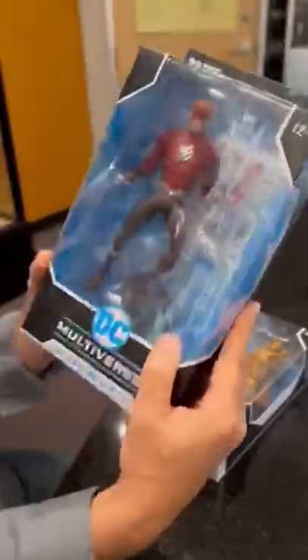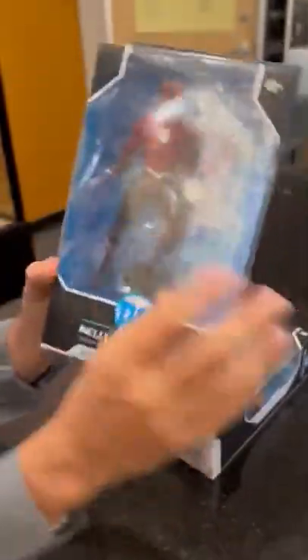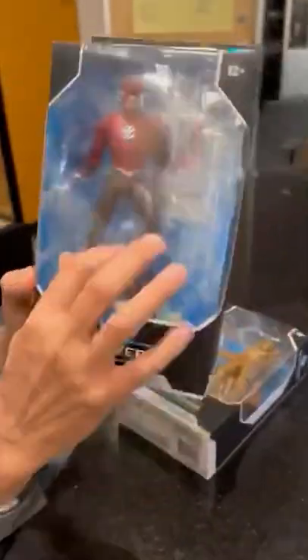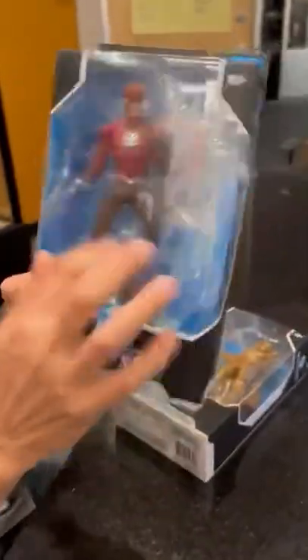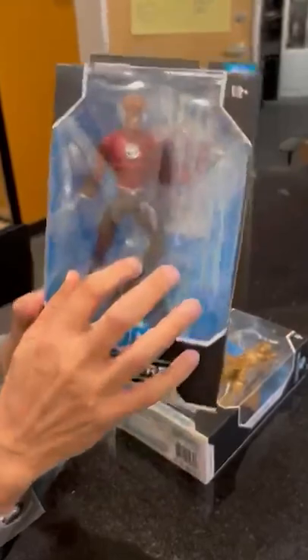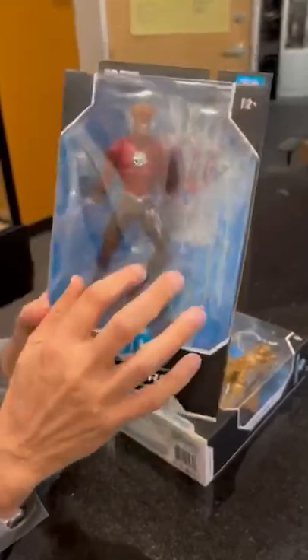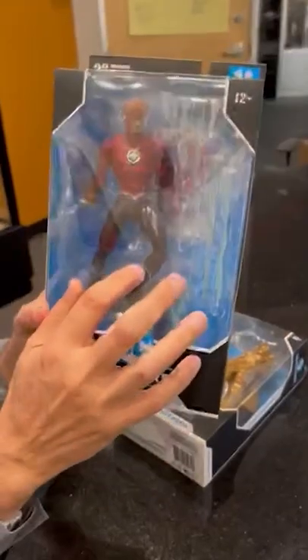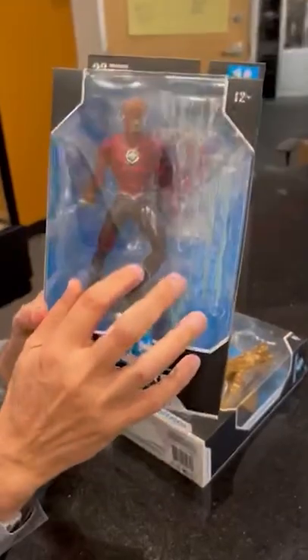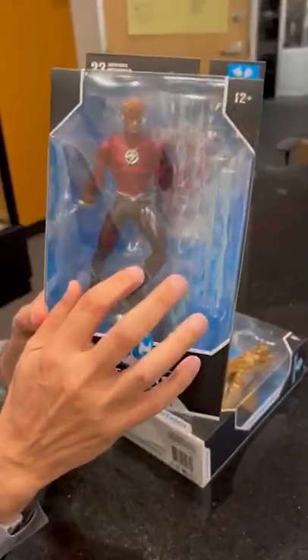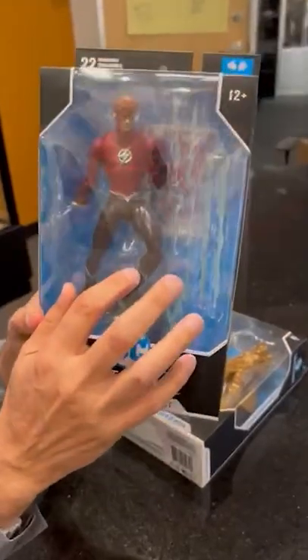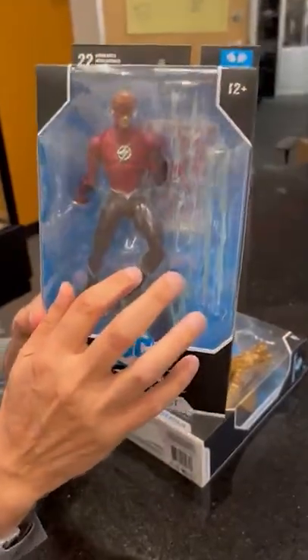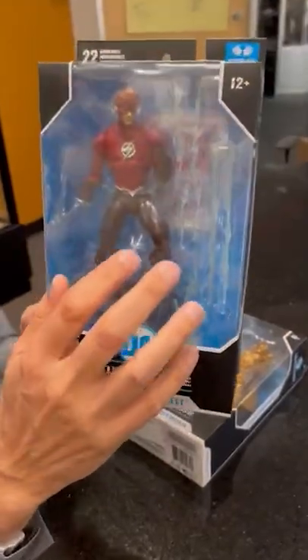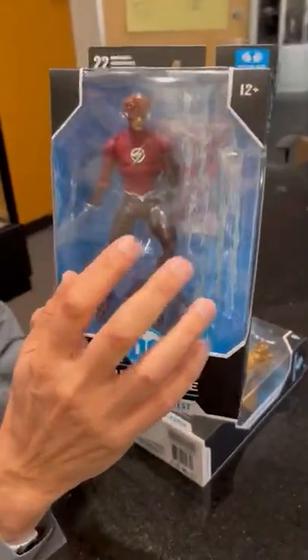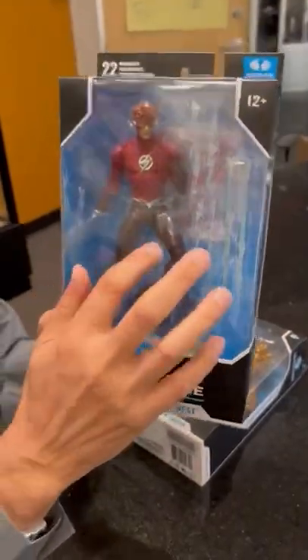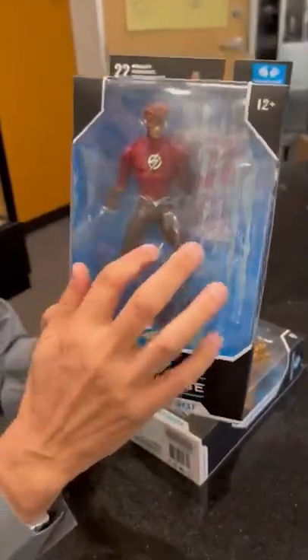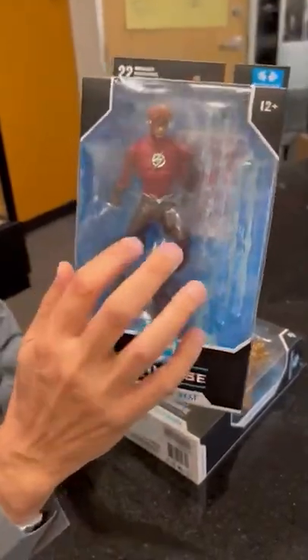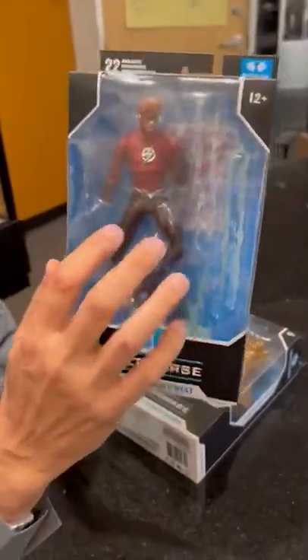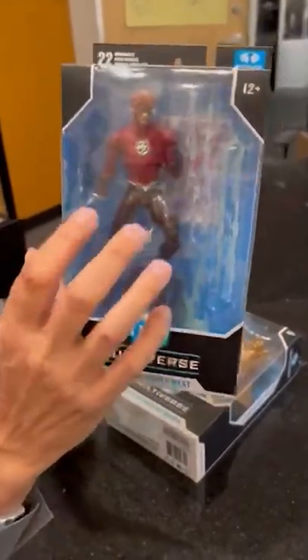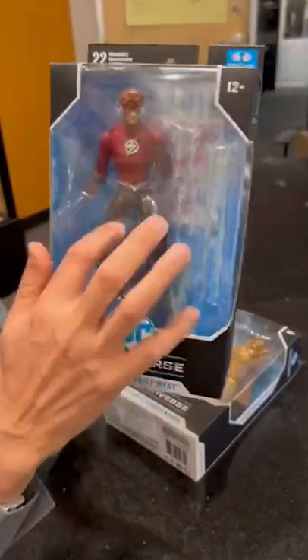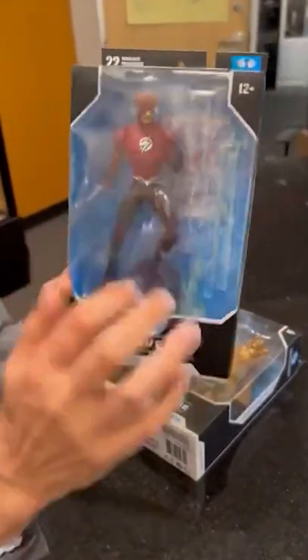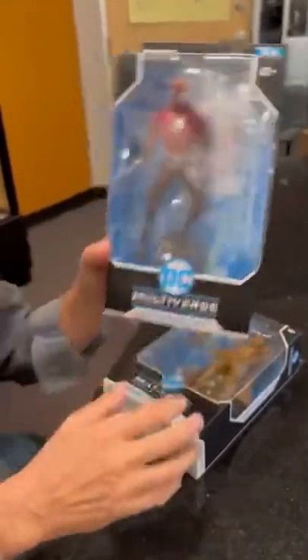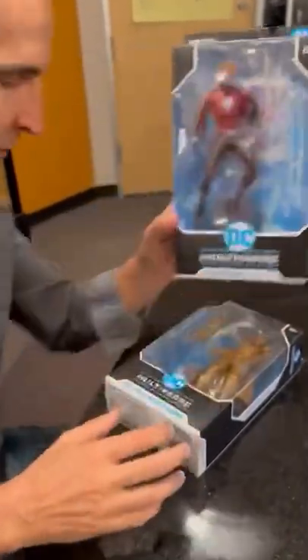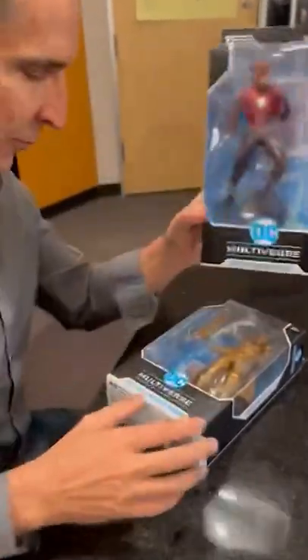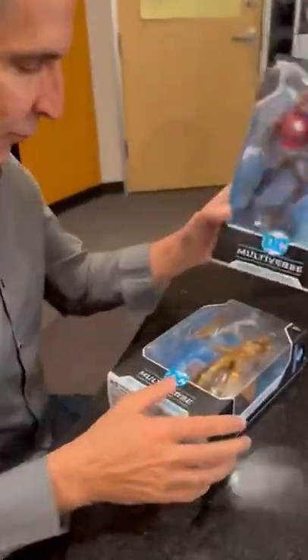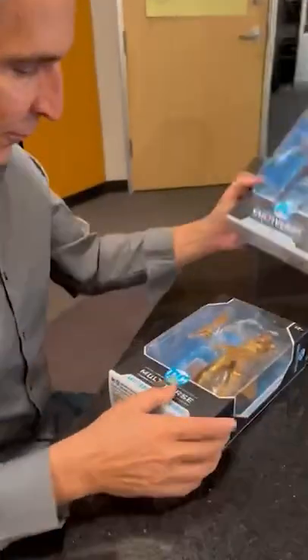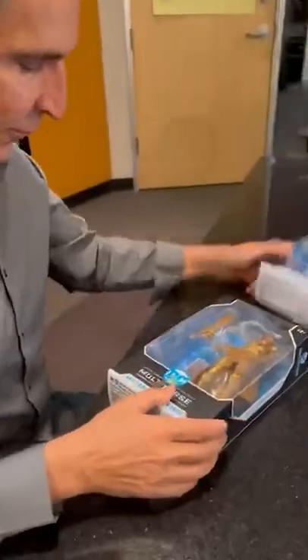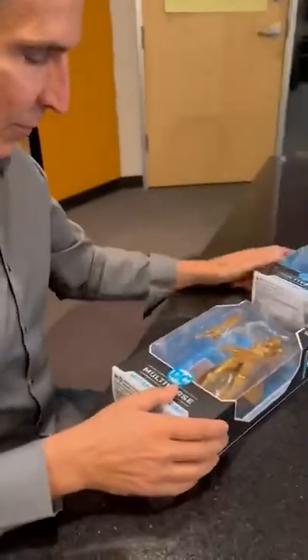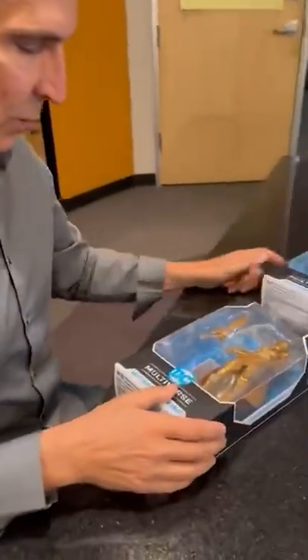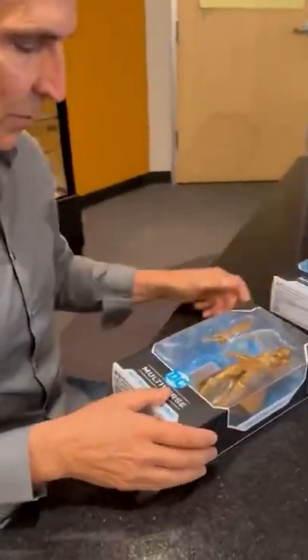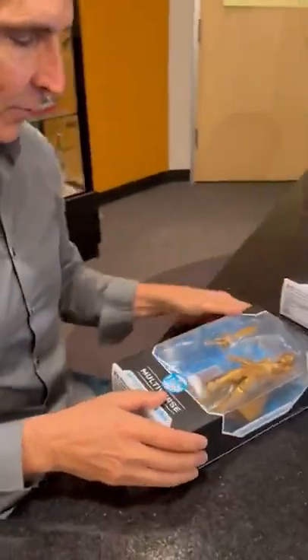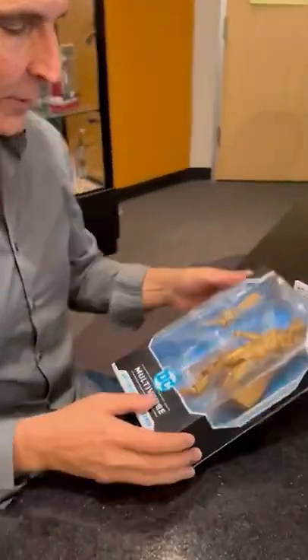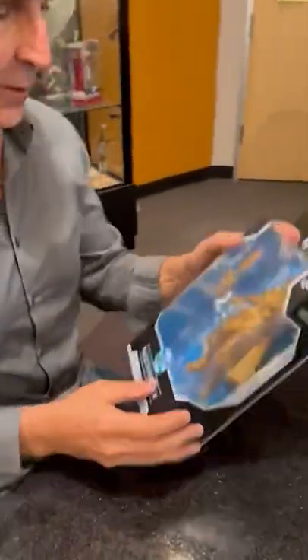So if you've gotten any of the prior Flash ones, this is a Walmart exclusive right there.